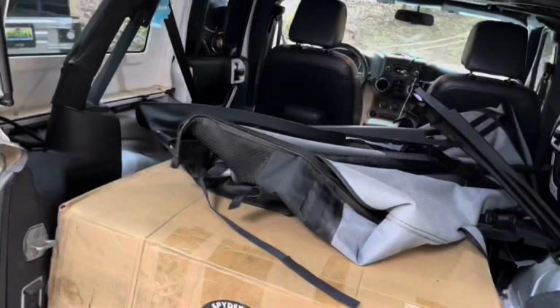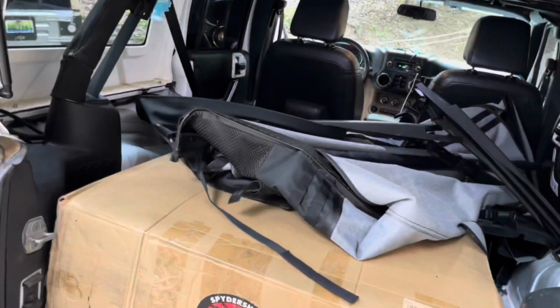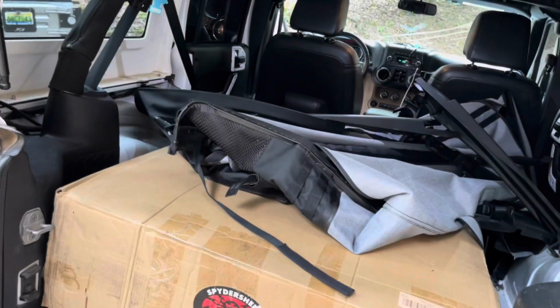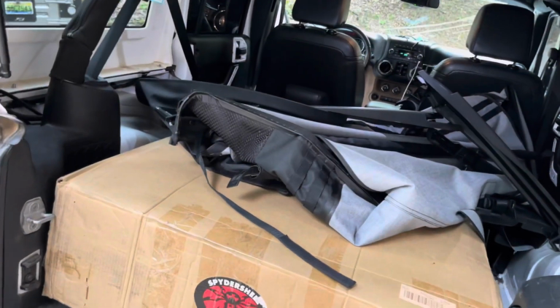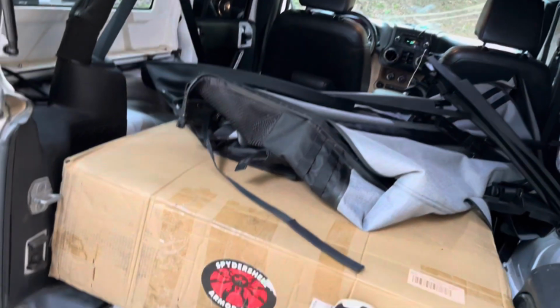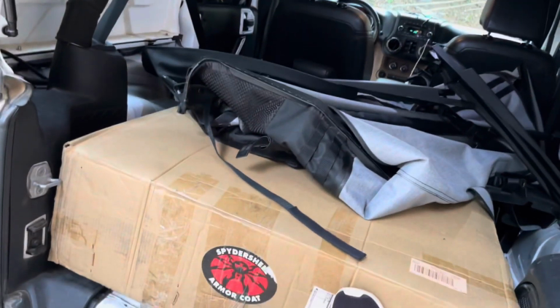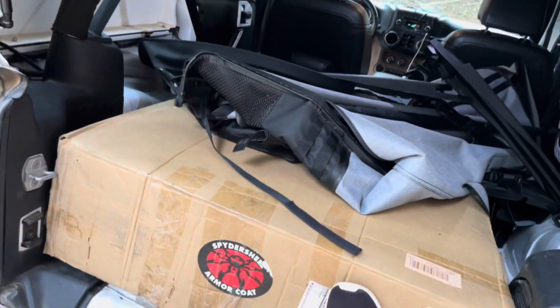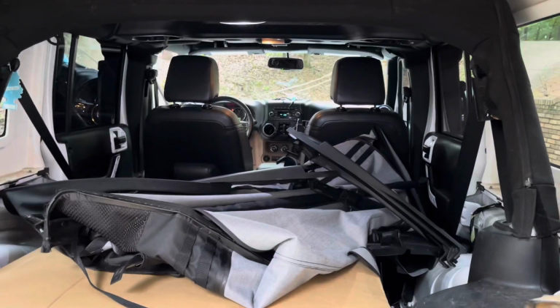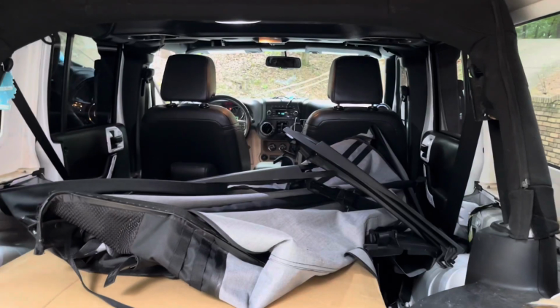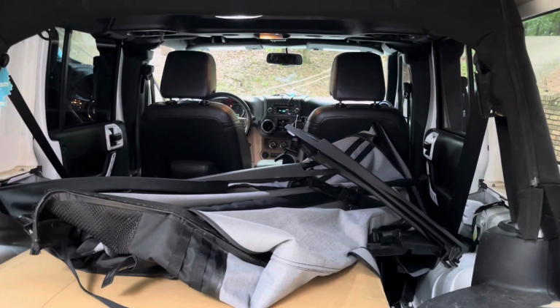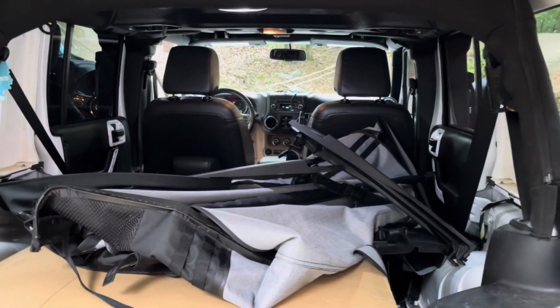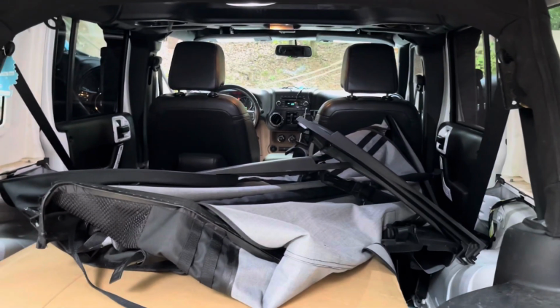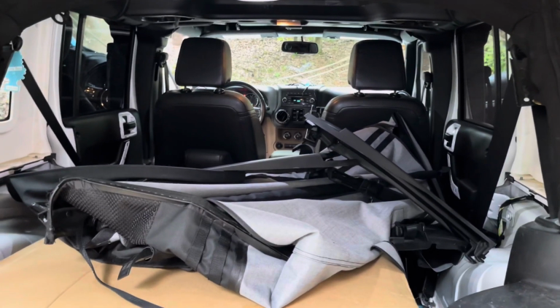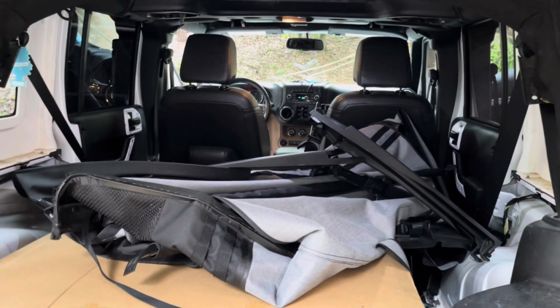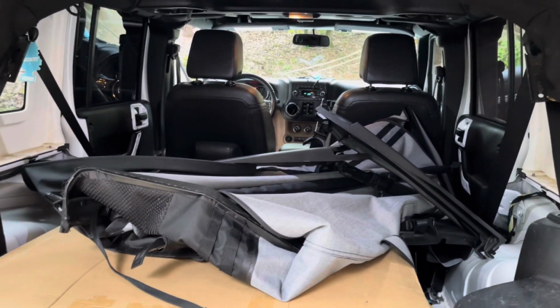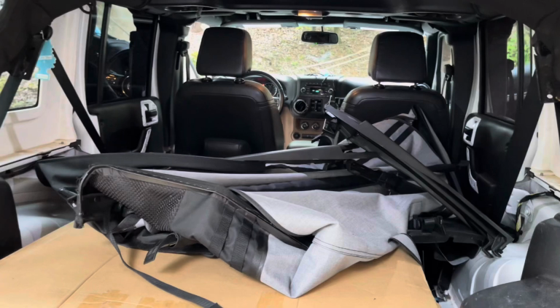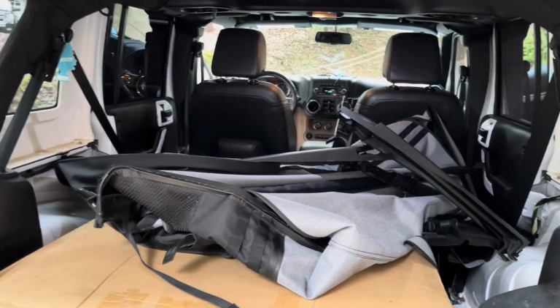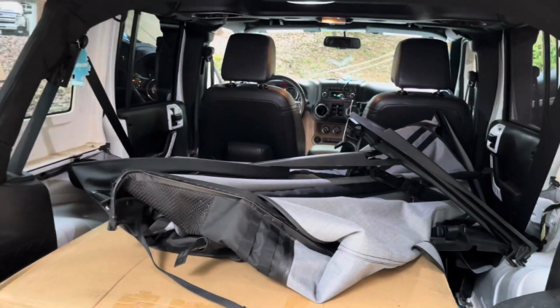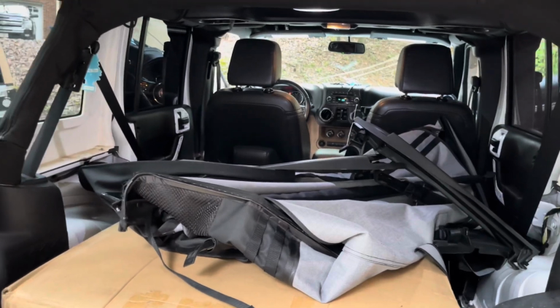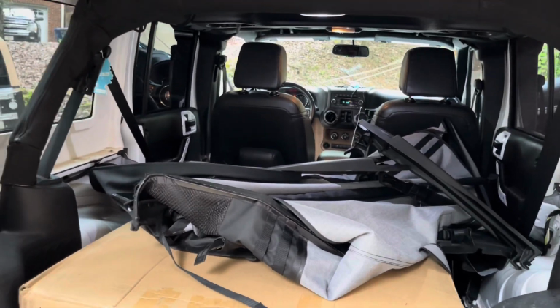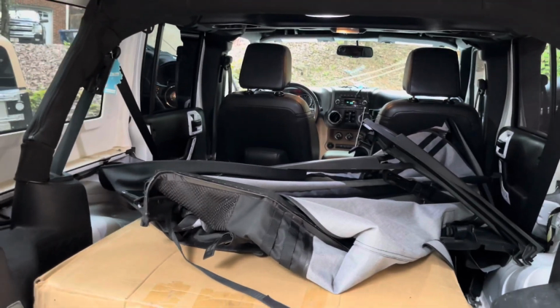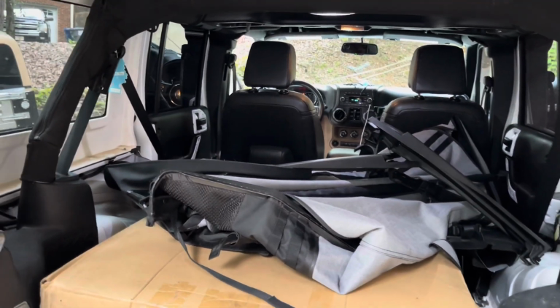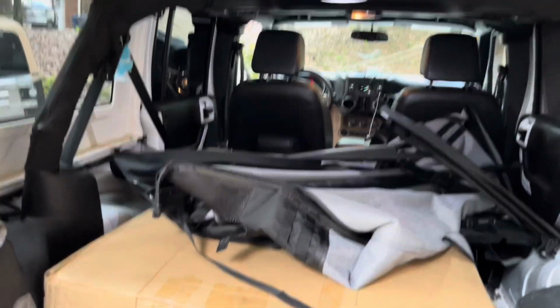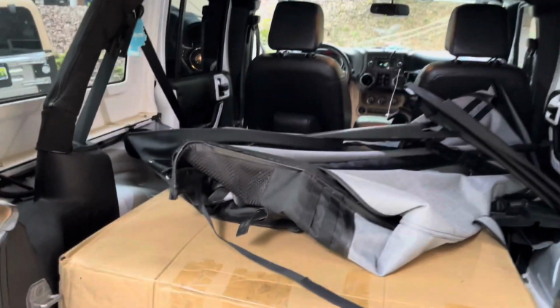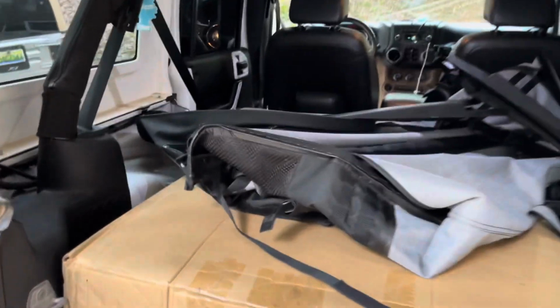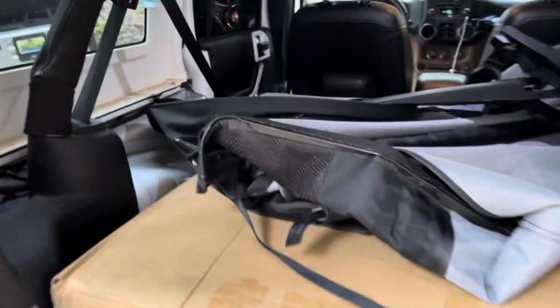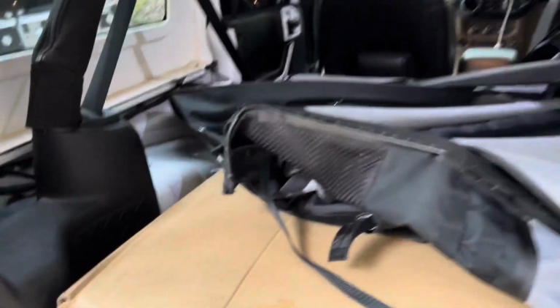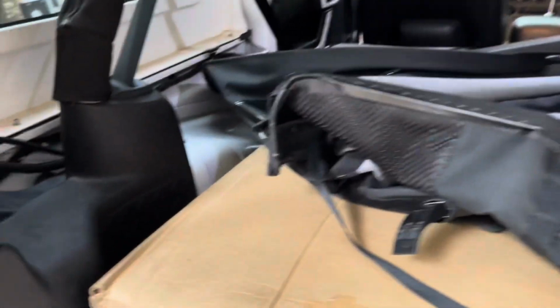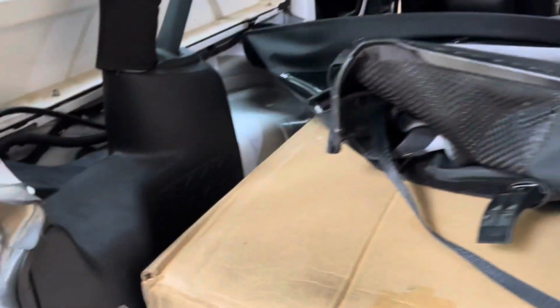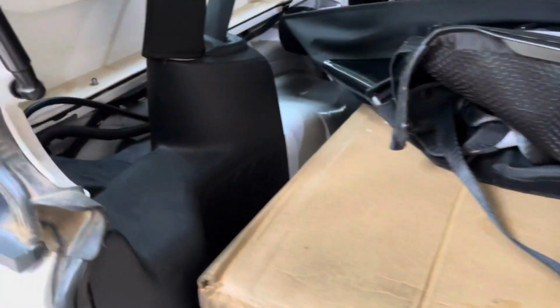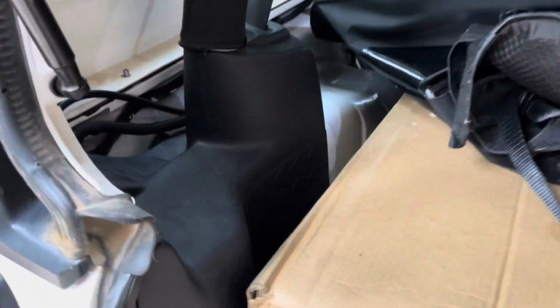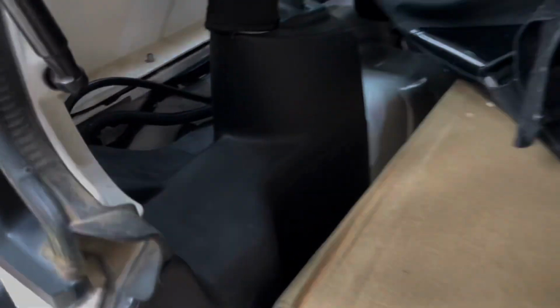Here's the bumper. Getting the bumper in the garage and getting it ready. Got a long week ahead of us.